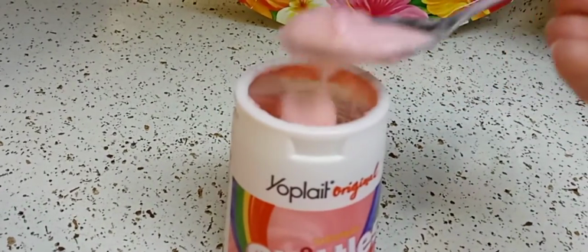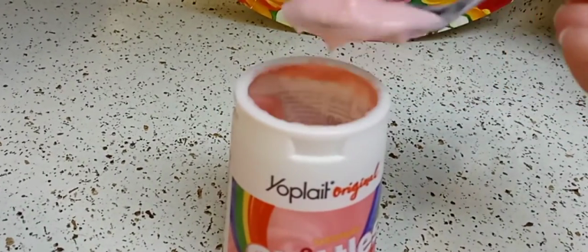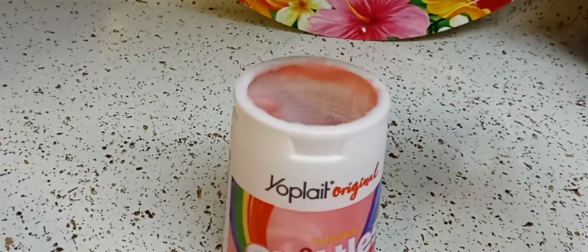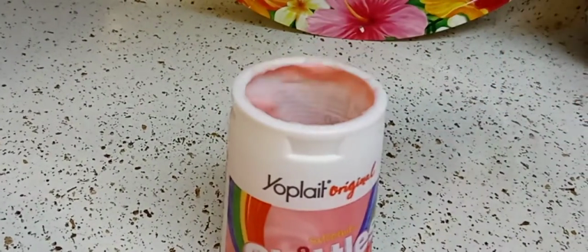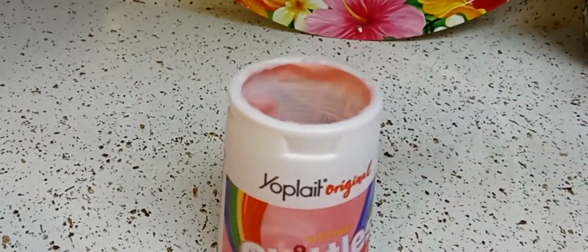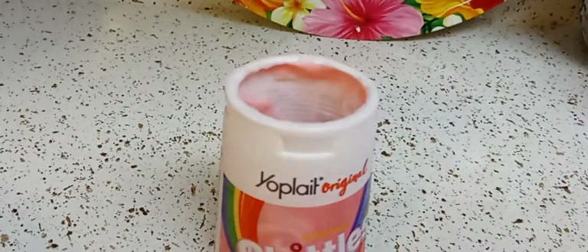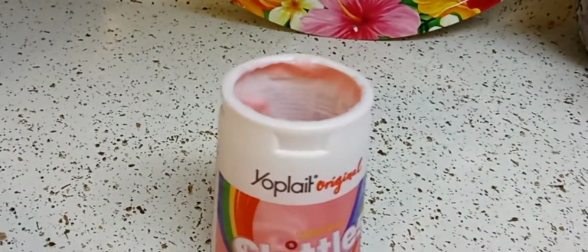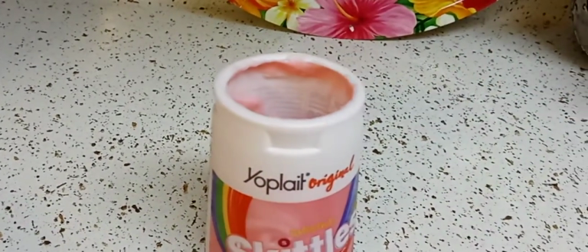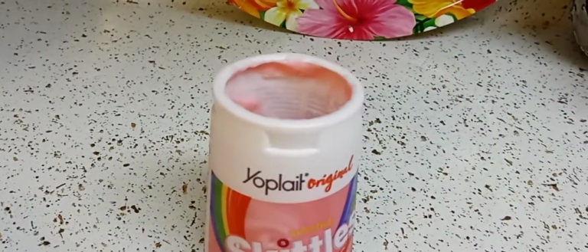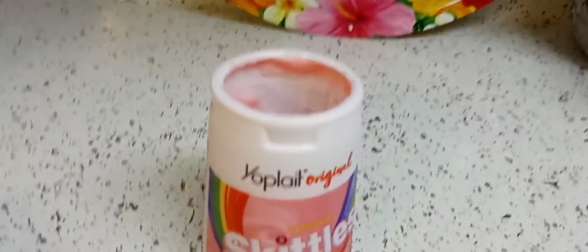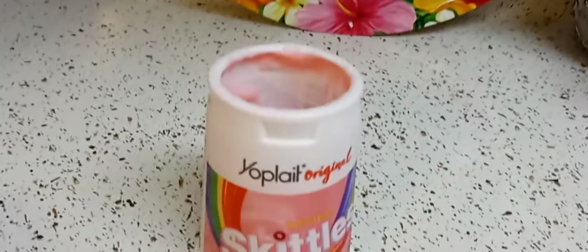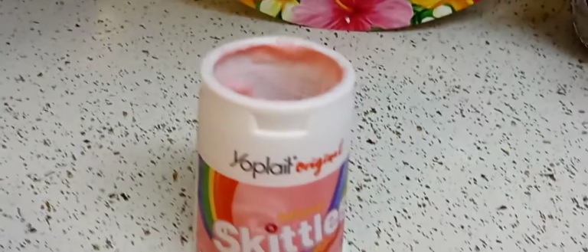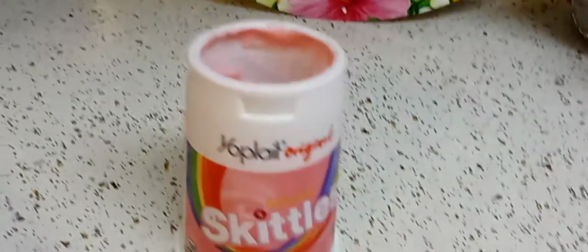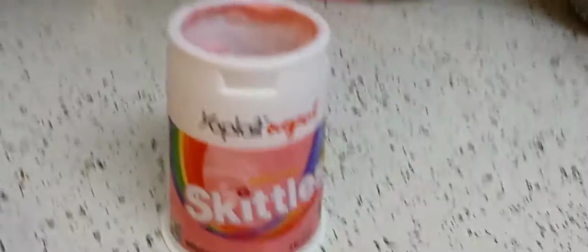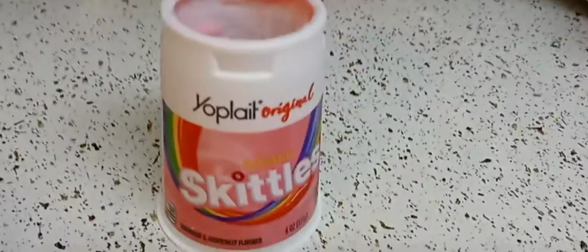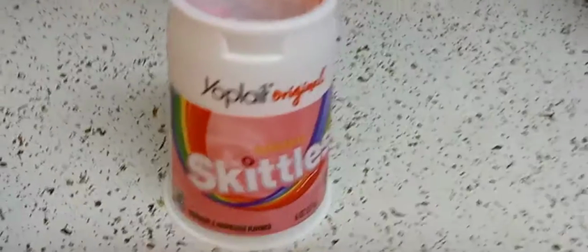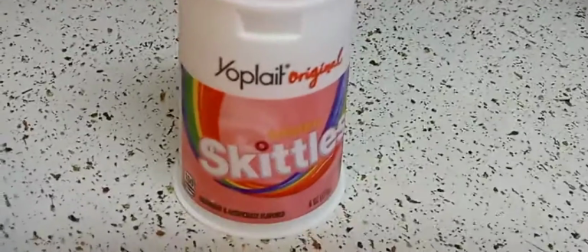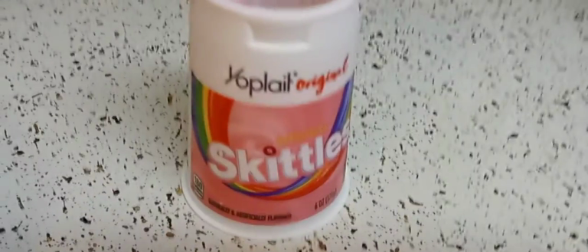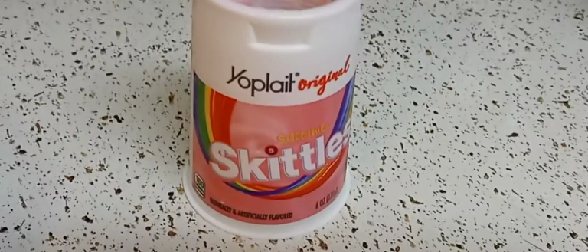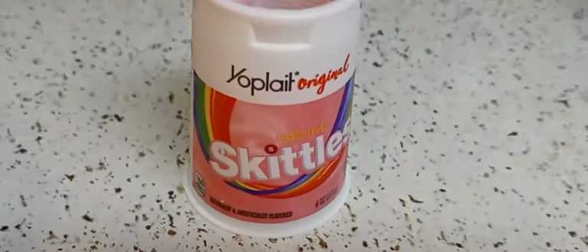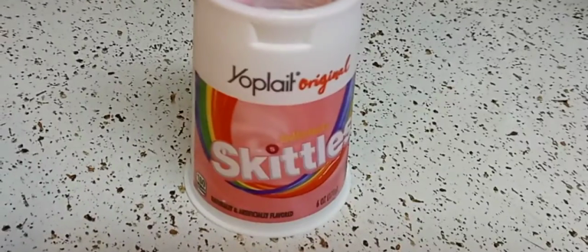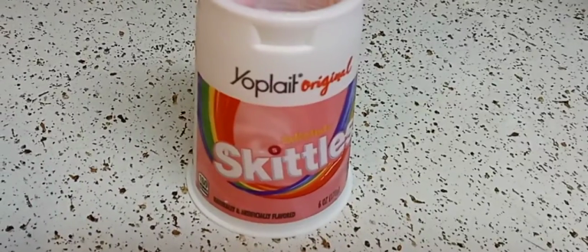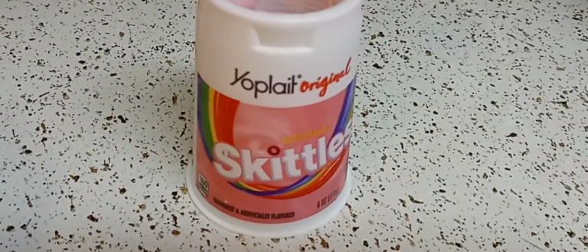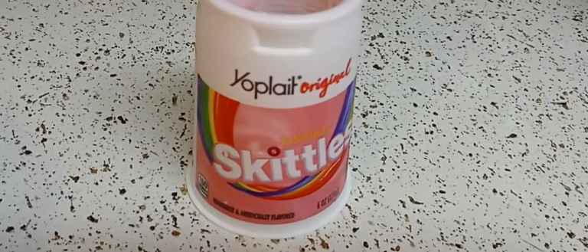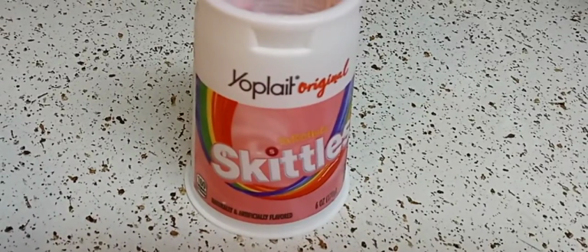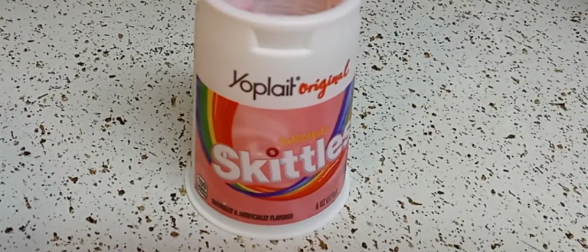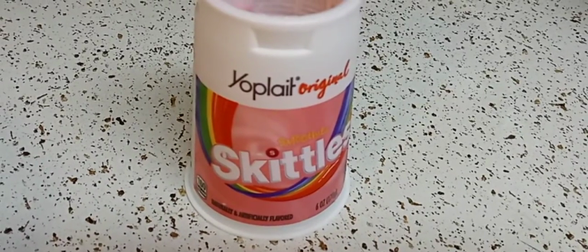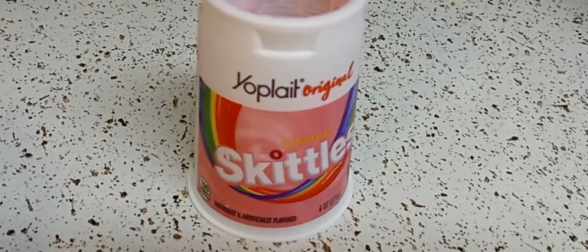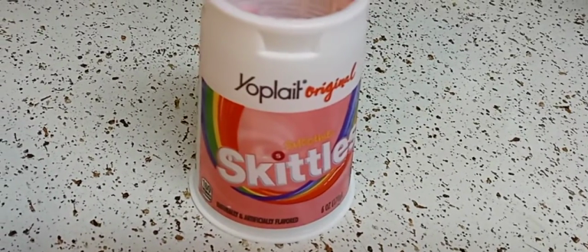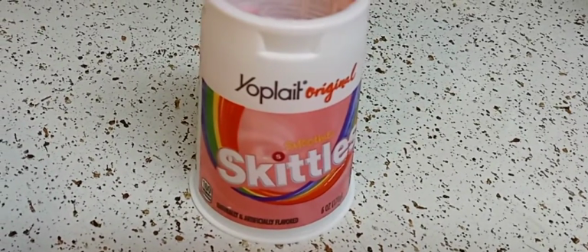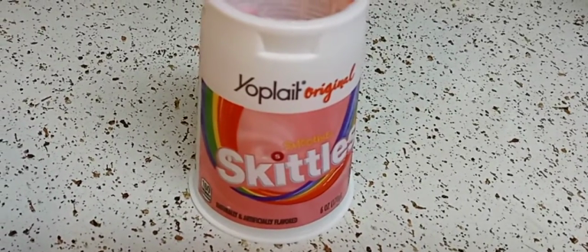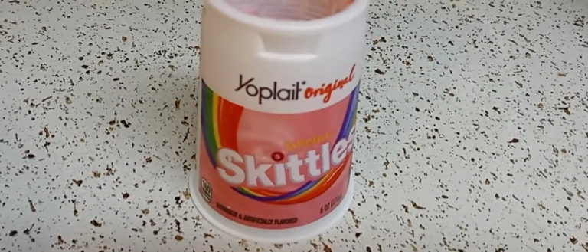But this is so good — like, if you made a smoothie and threw this in, it is good.